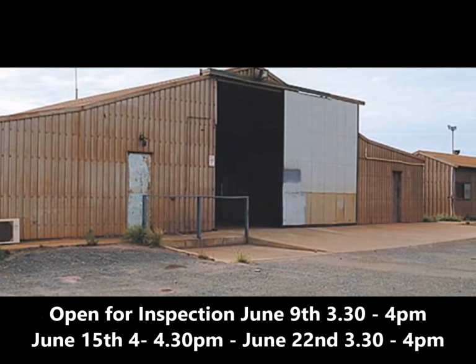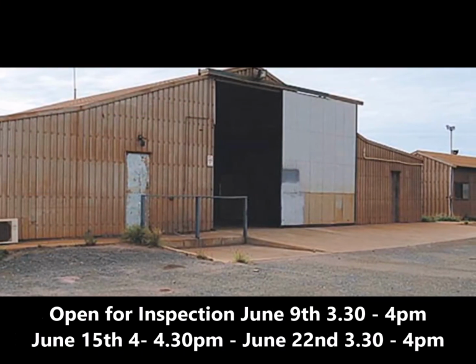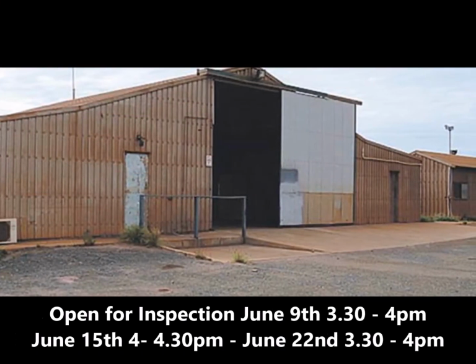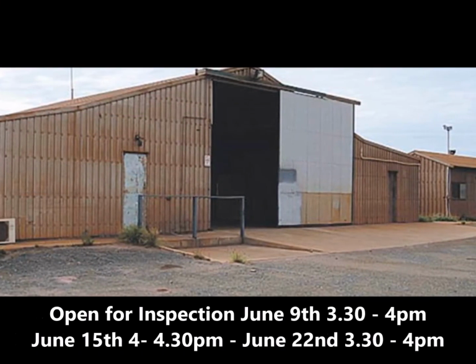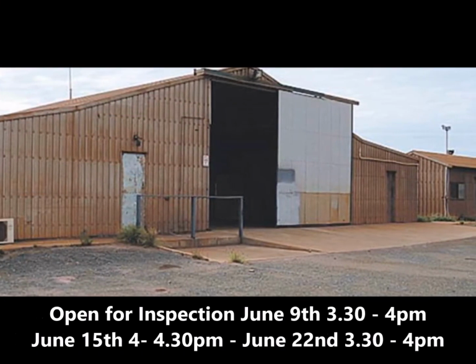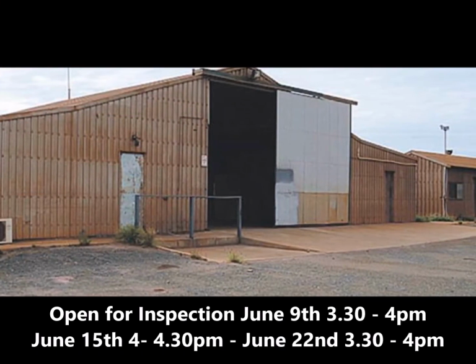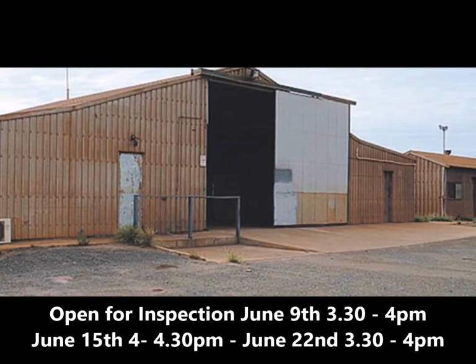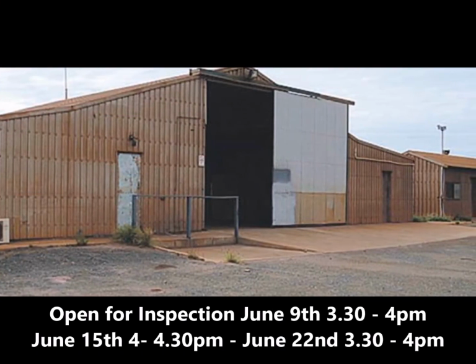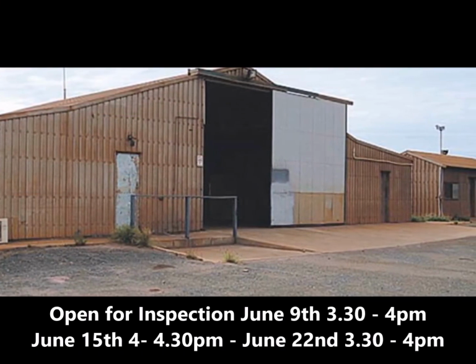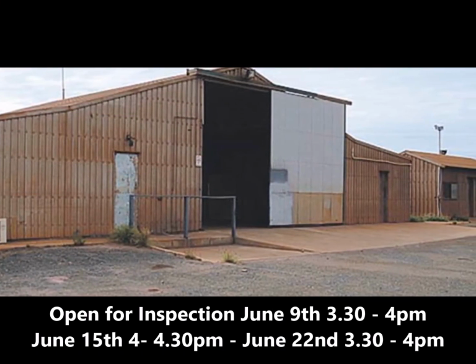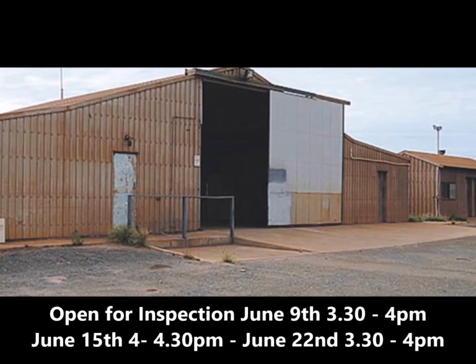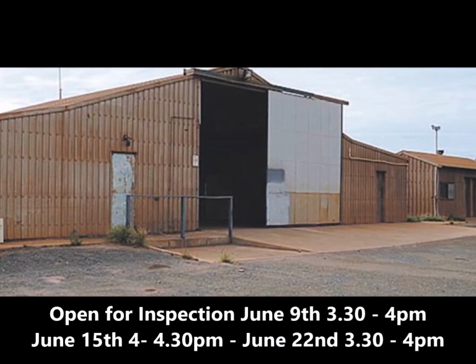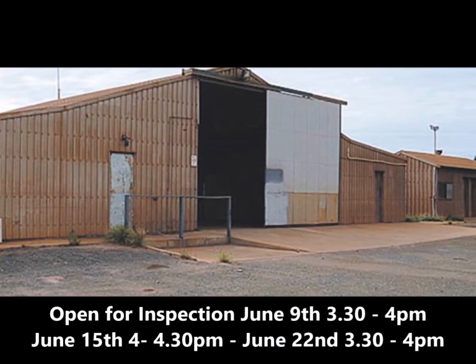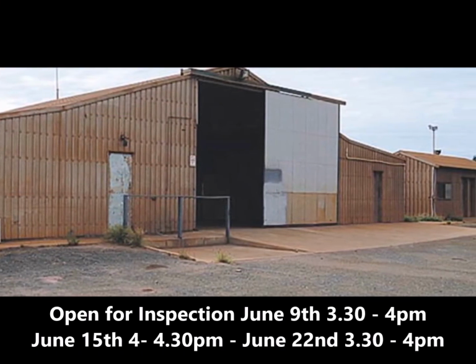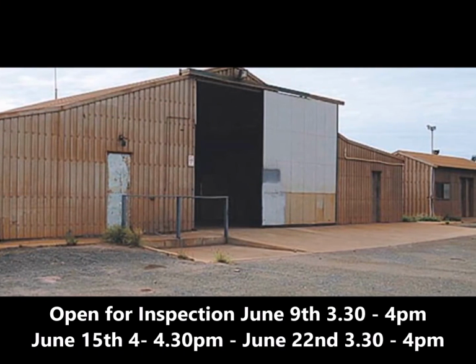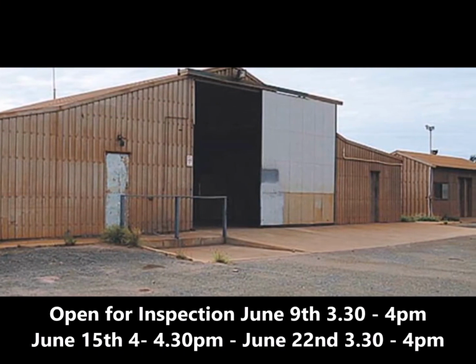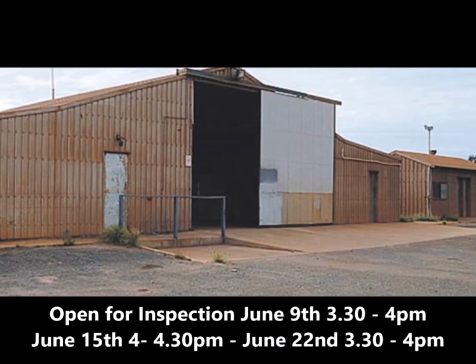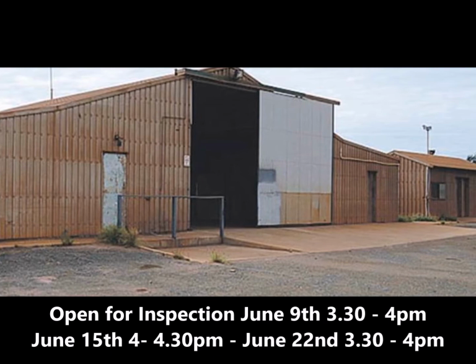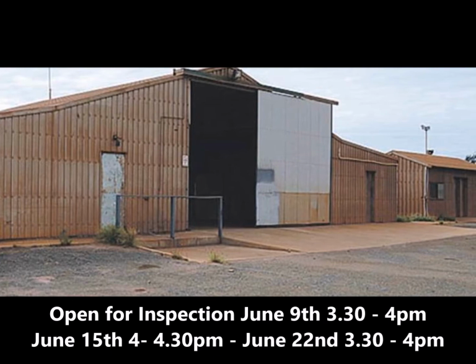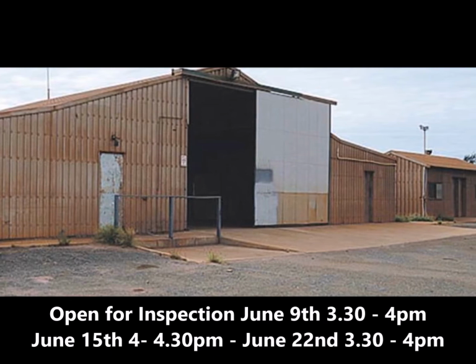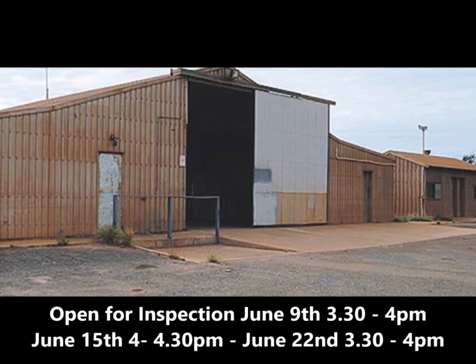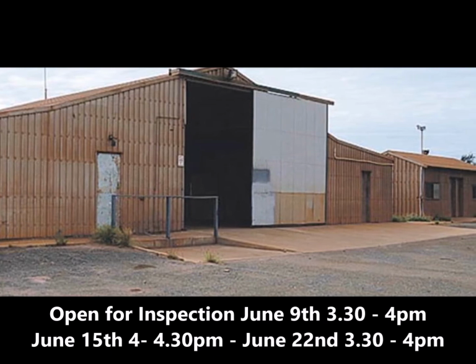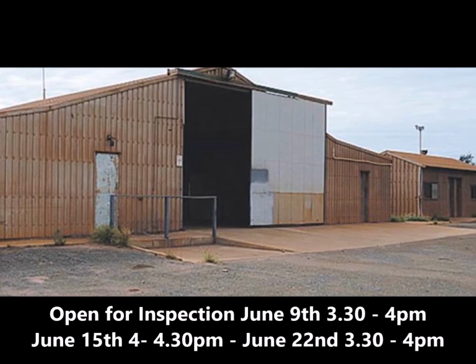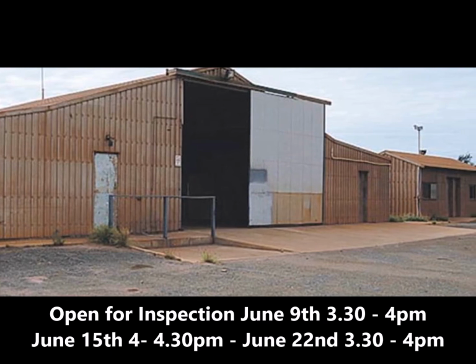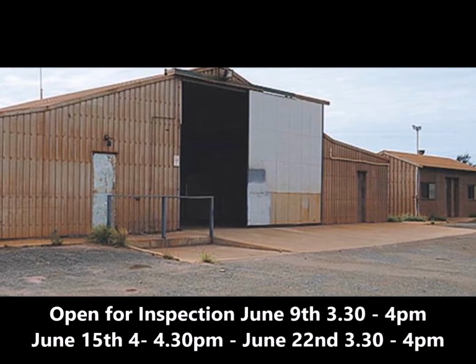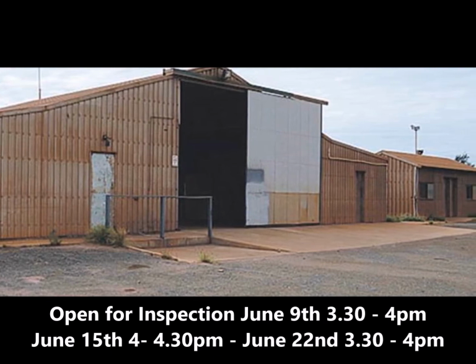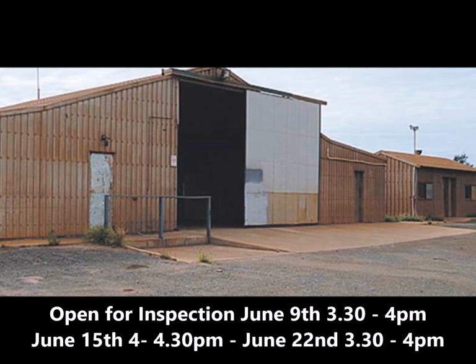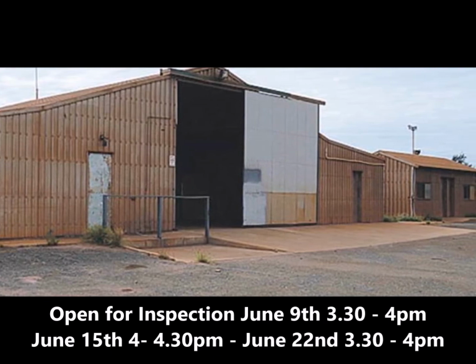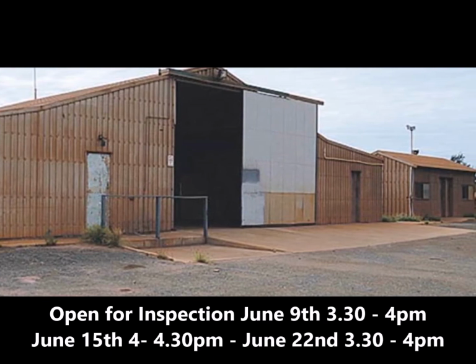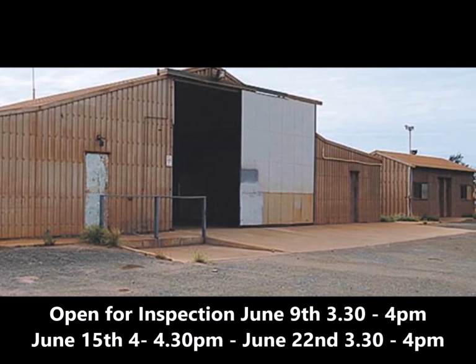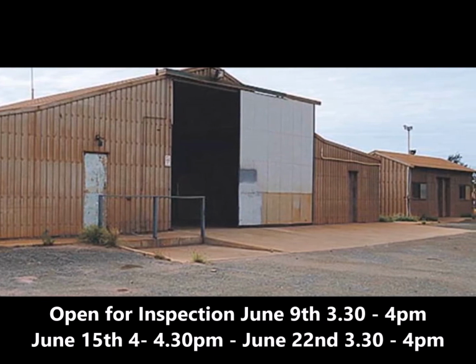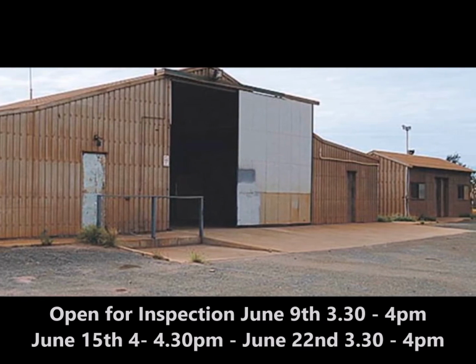And 14 Darlow Street Fort Headland is prime exposure for your office-cum-warehouse.